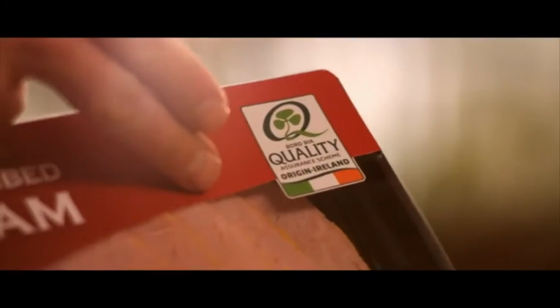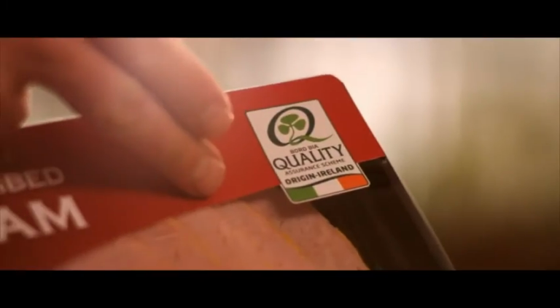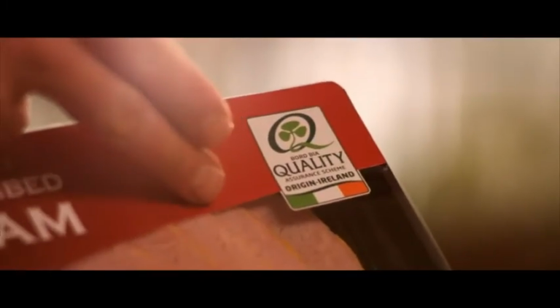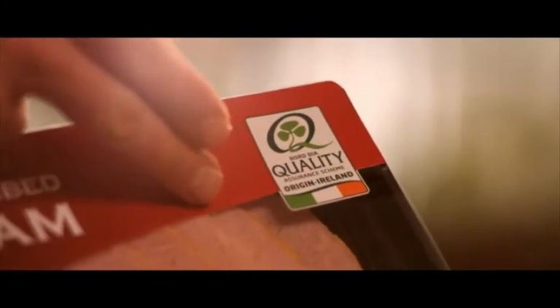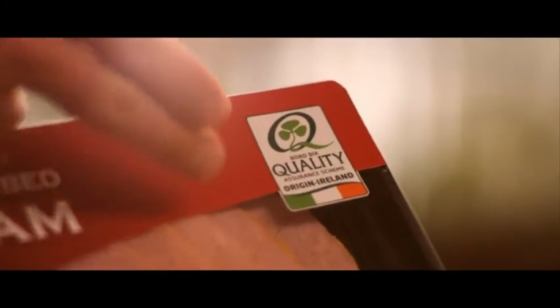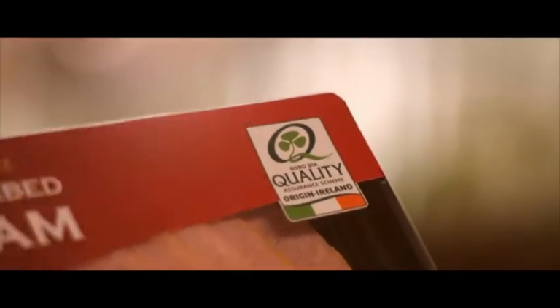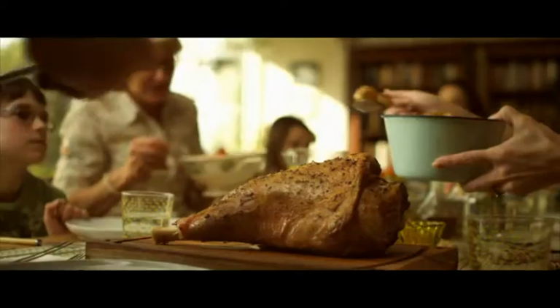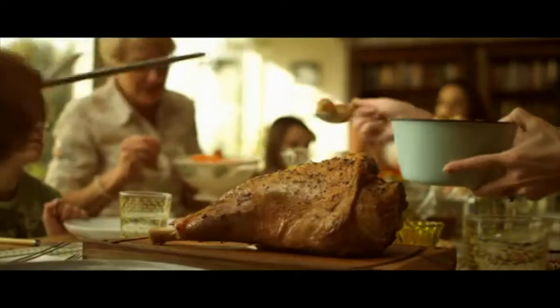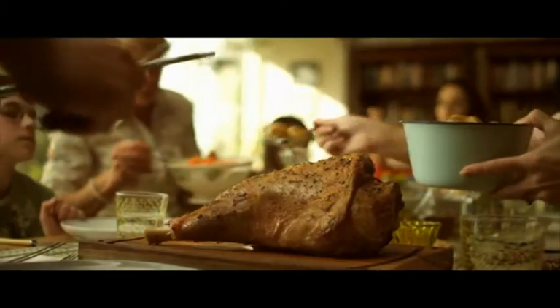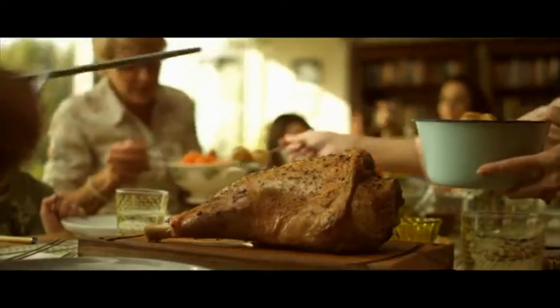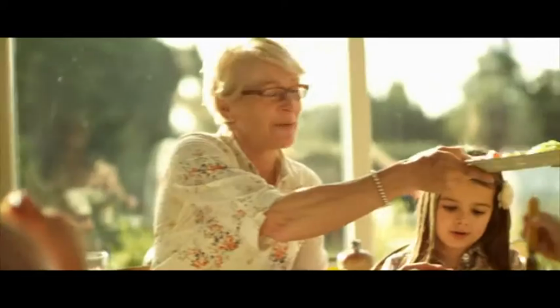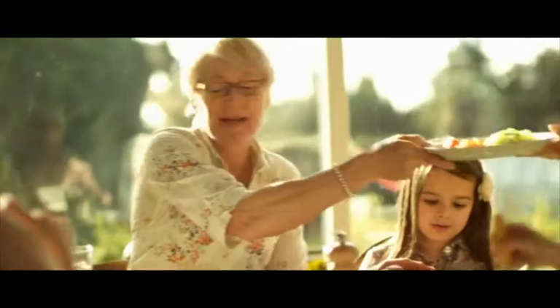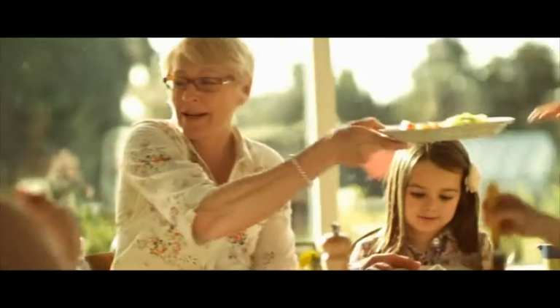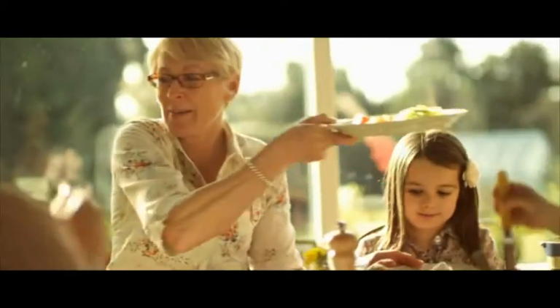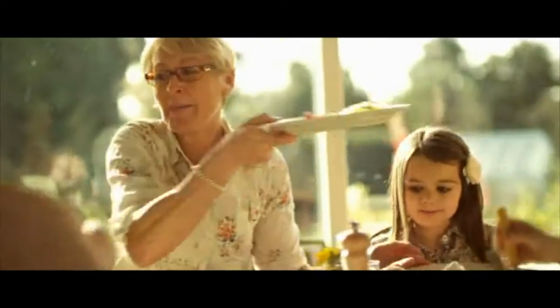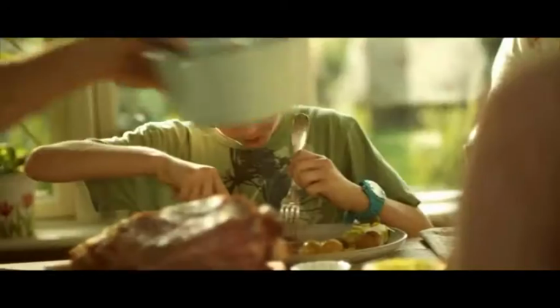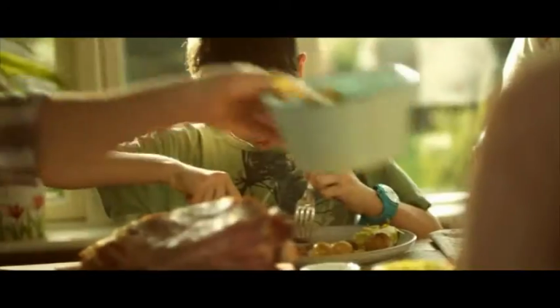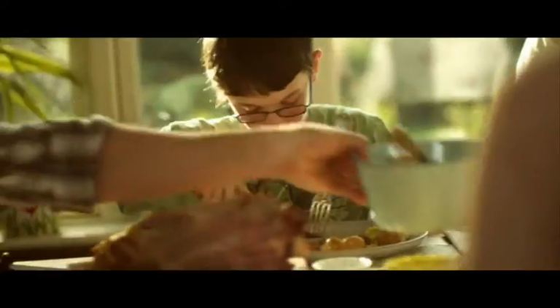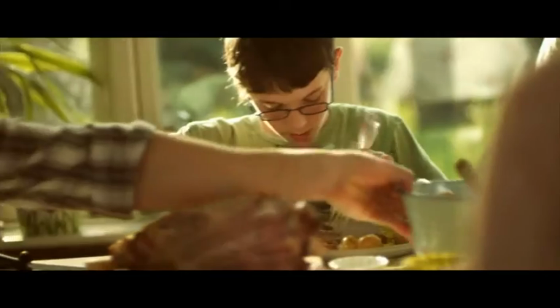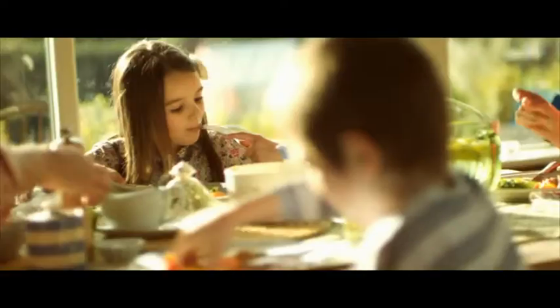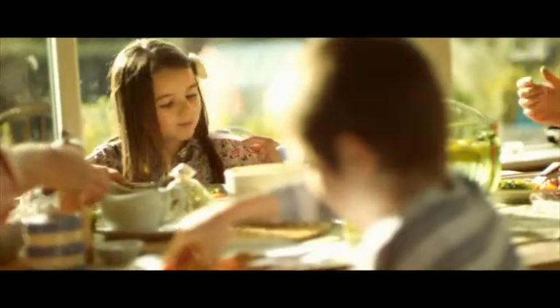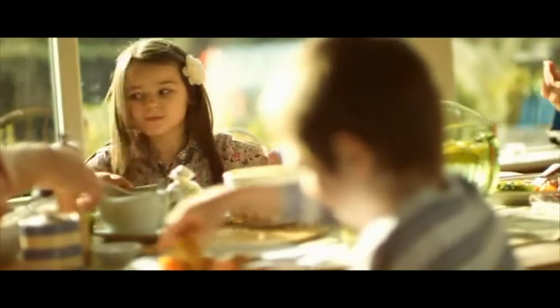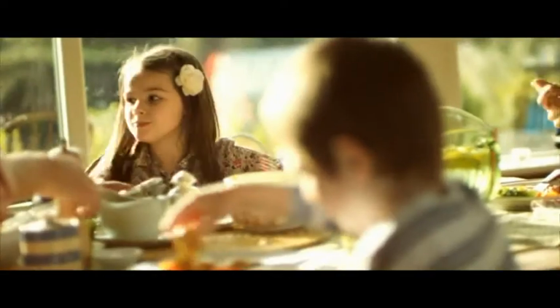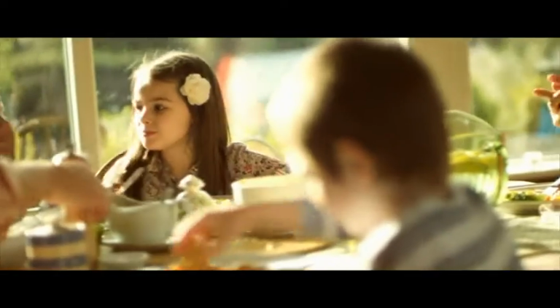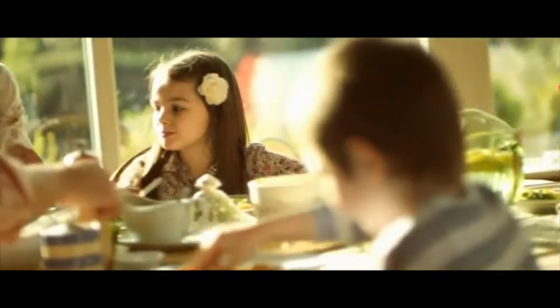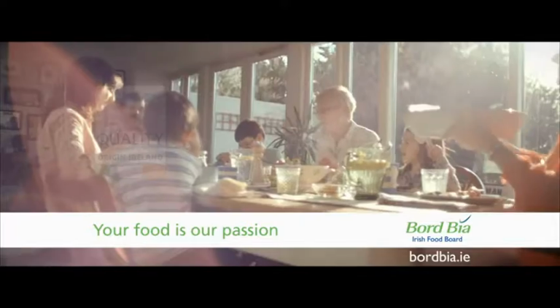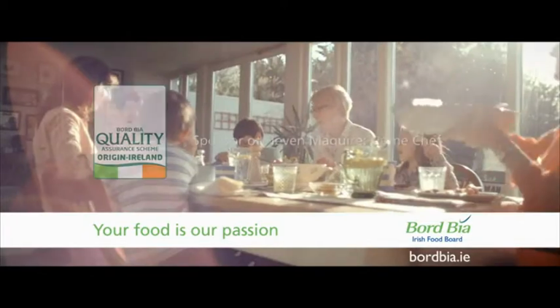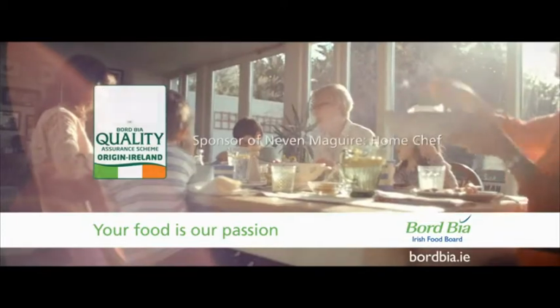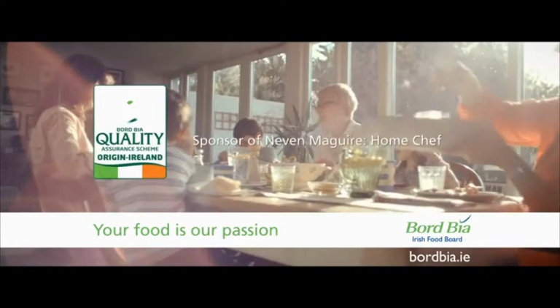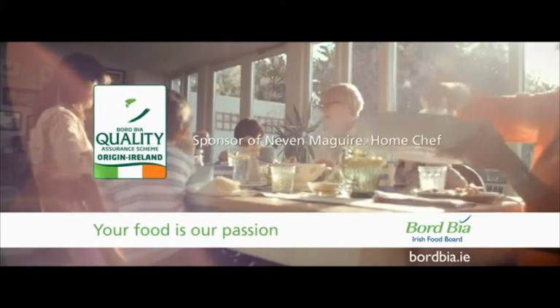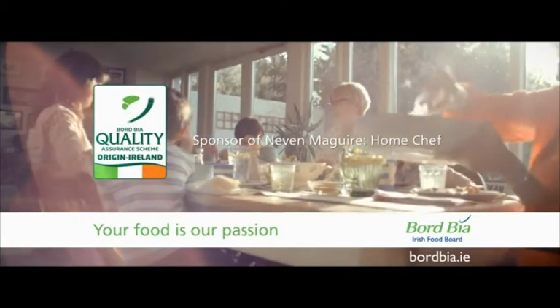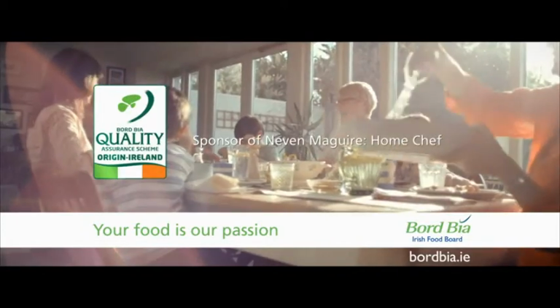The Bord Bia Quality Mark — ensuring your food is produced to the highest standards.